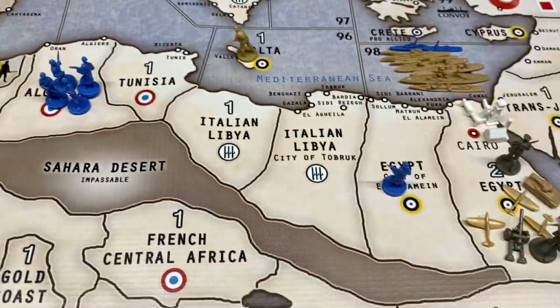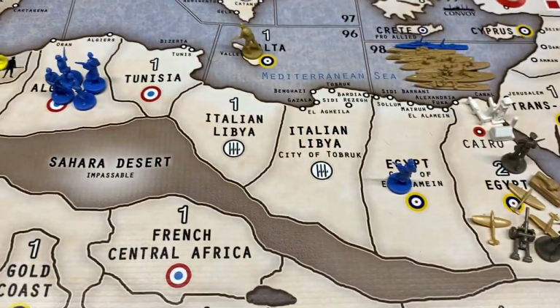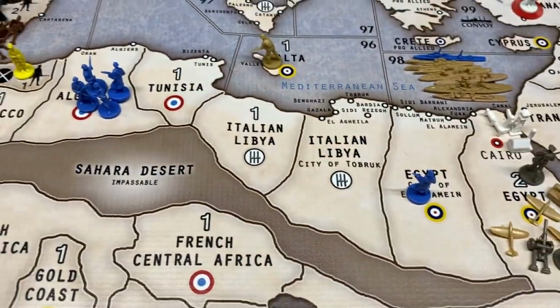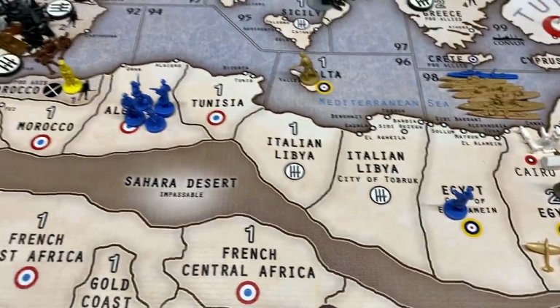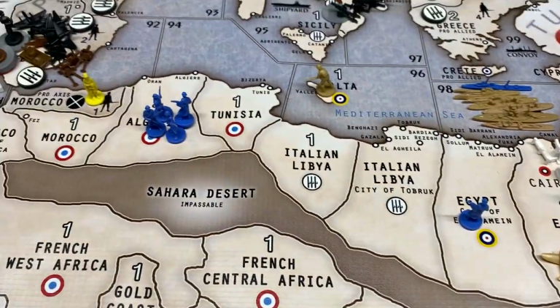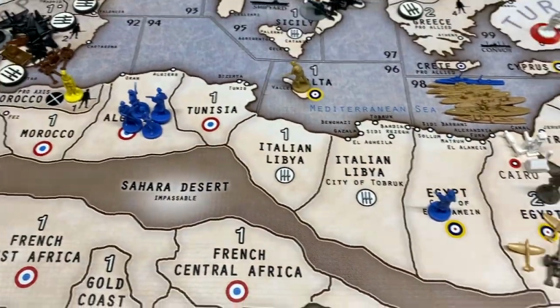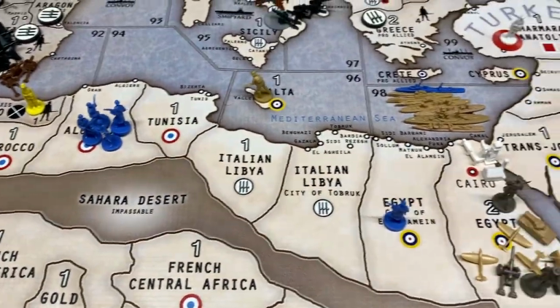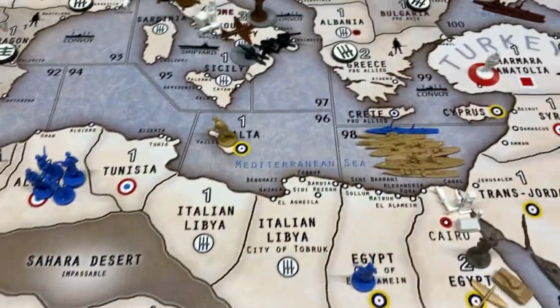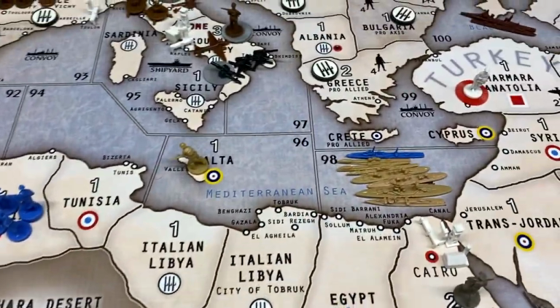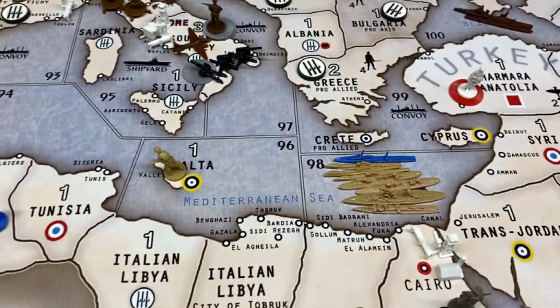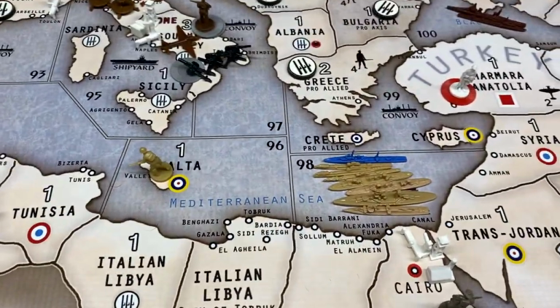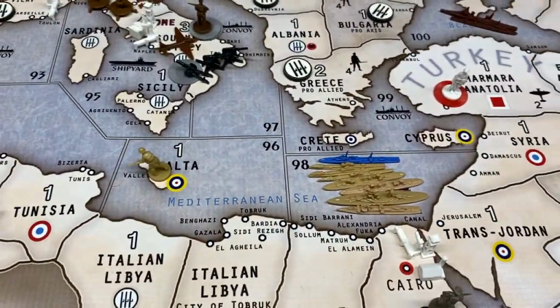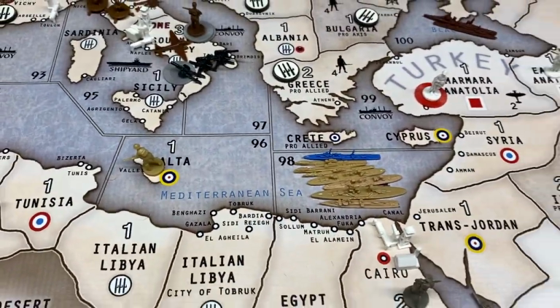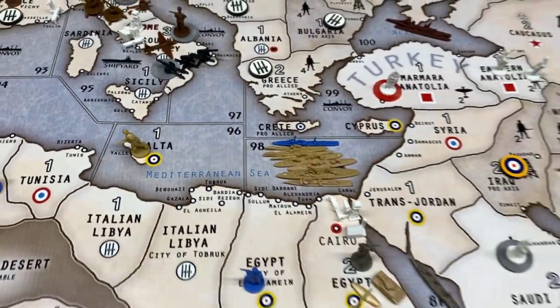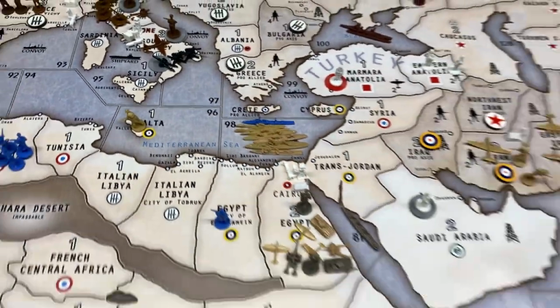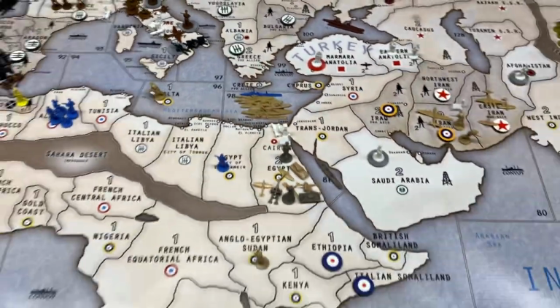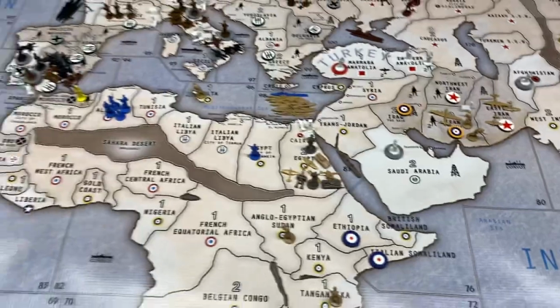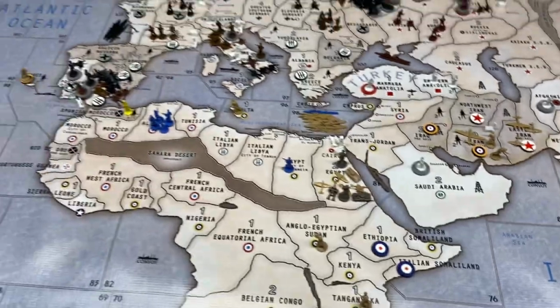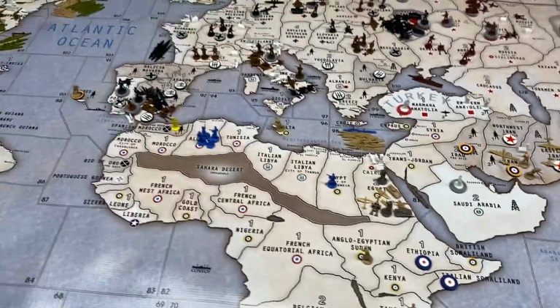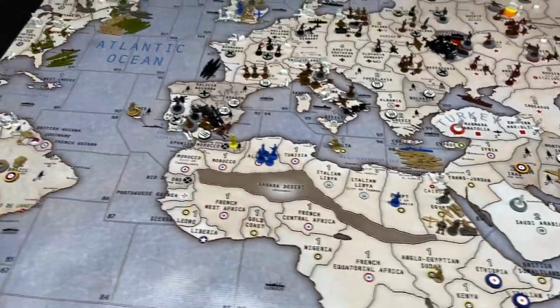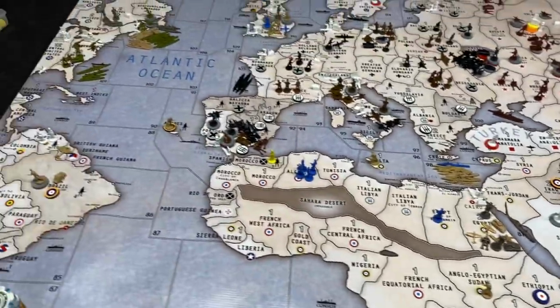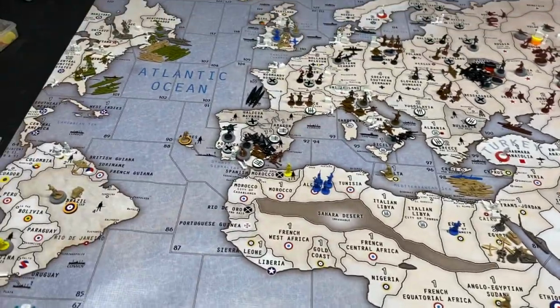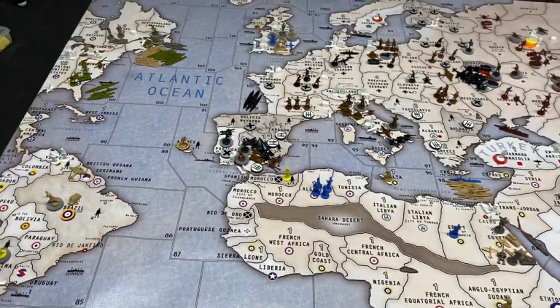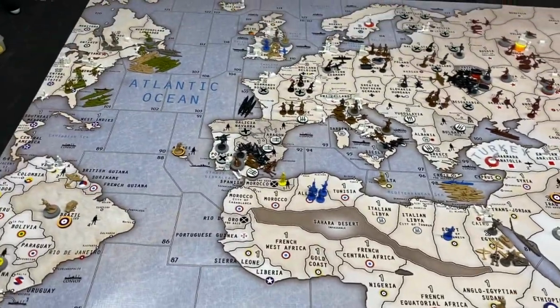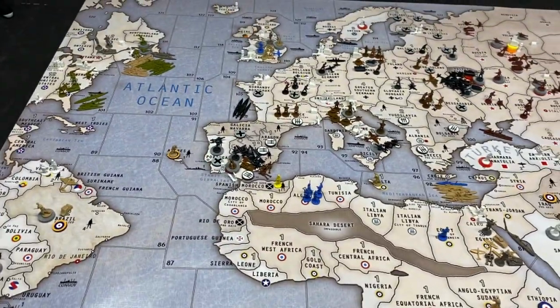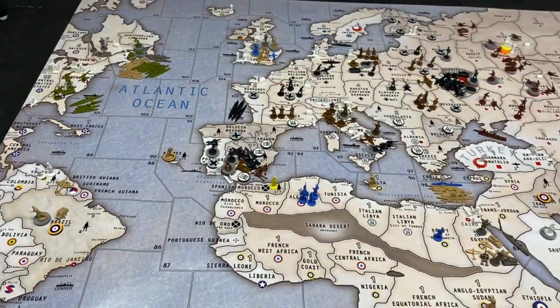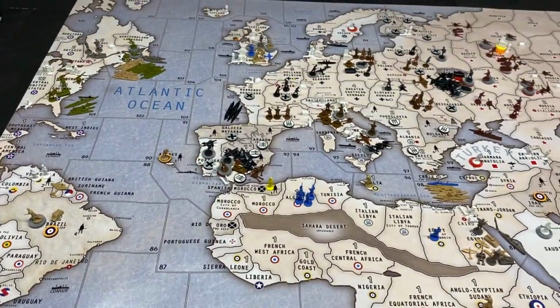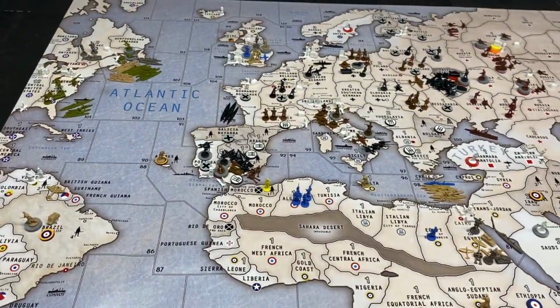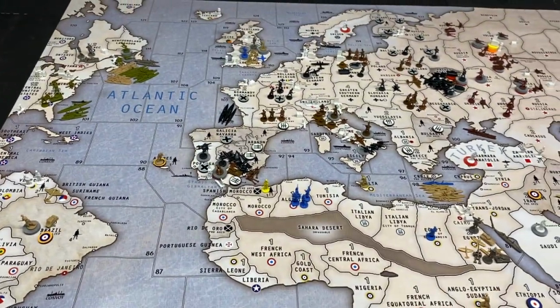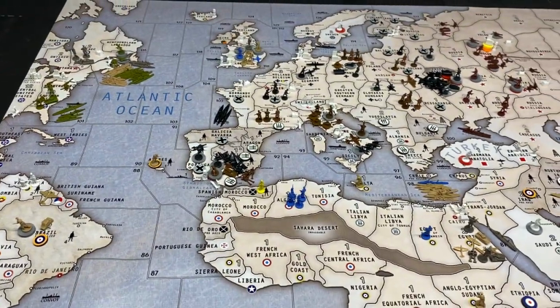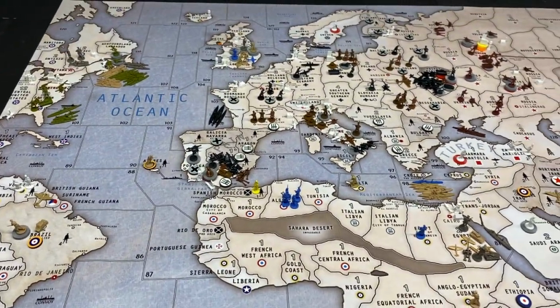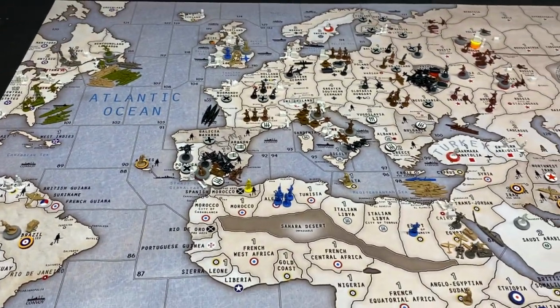For France: two infantry and one fighter in London, four infantry in Algeria, one infantry in El Alamein, one destroyer in 98. That concludes Round 4. On to Germany in Round 5 next.